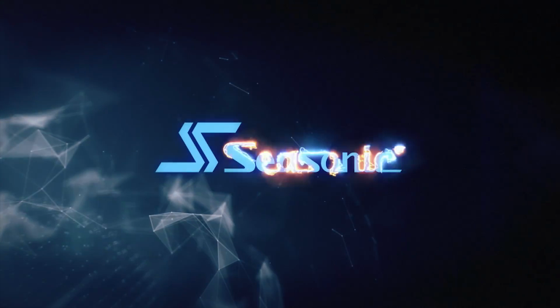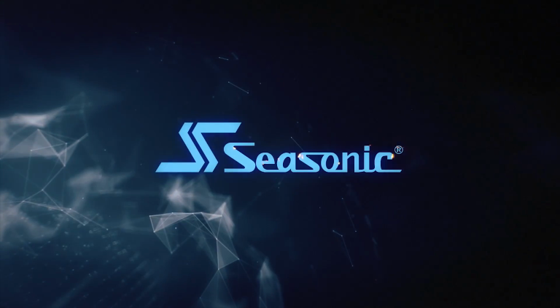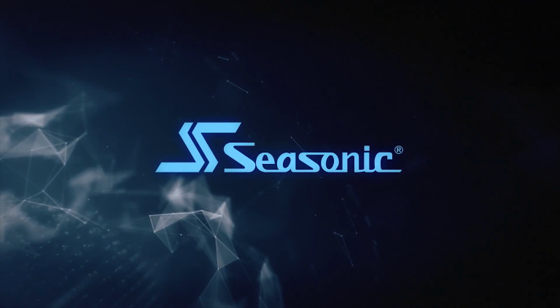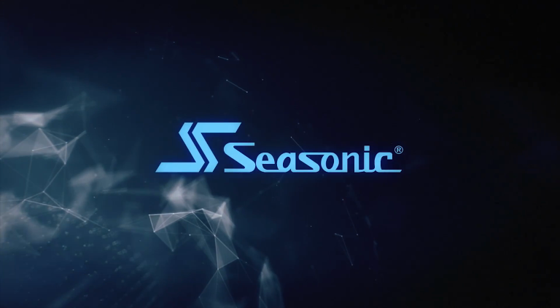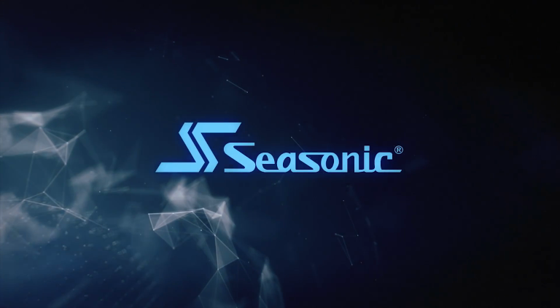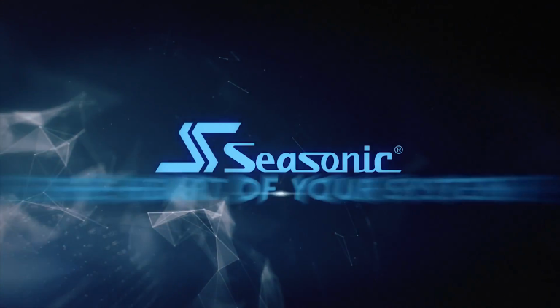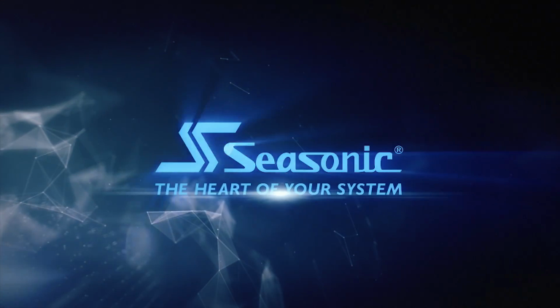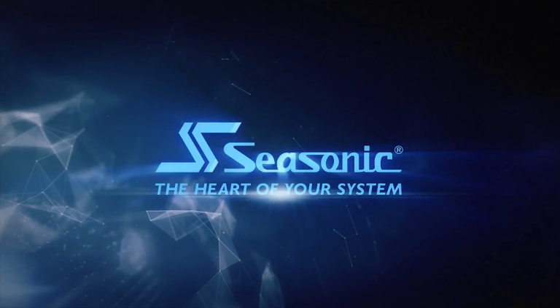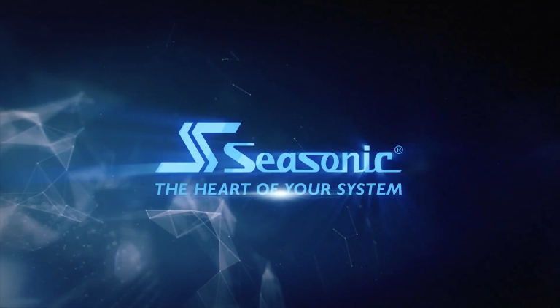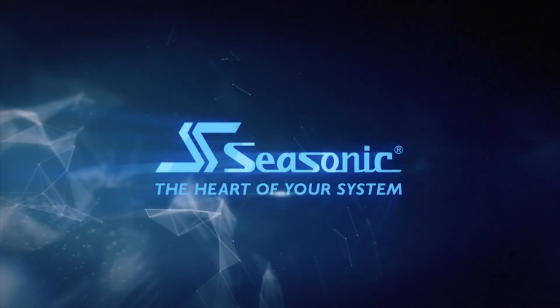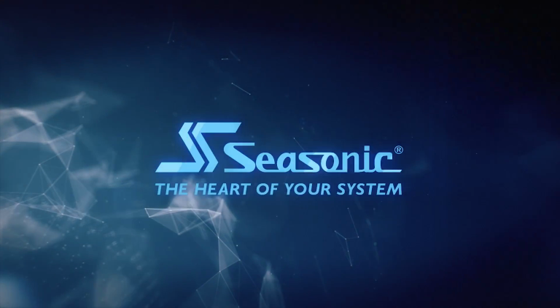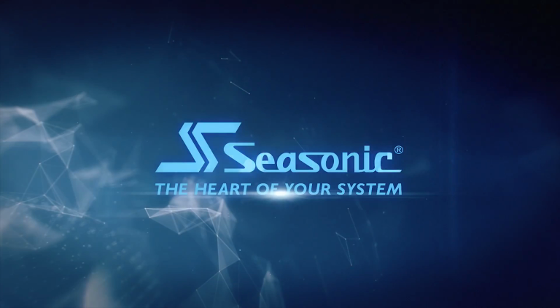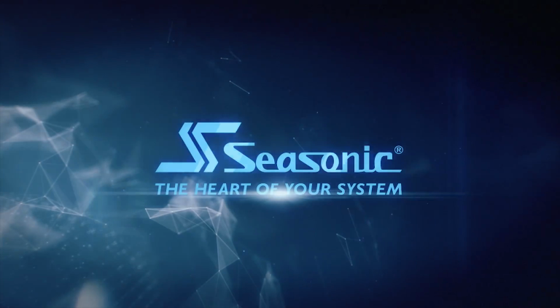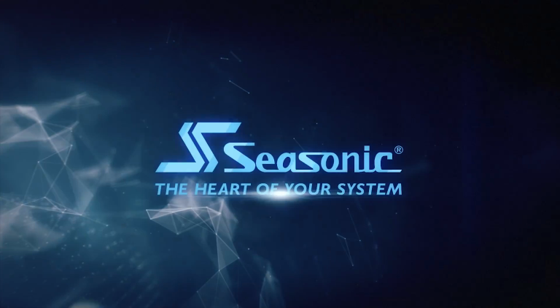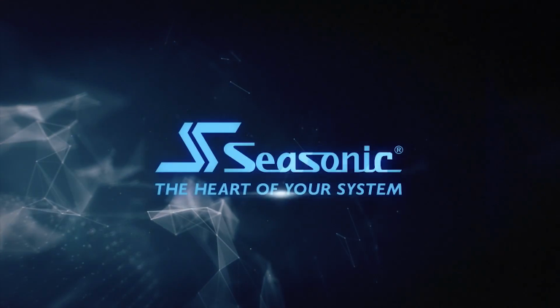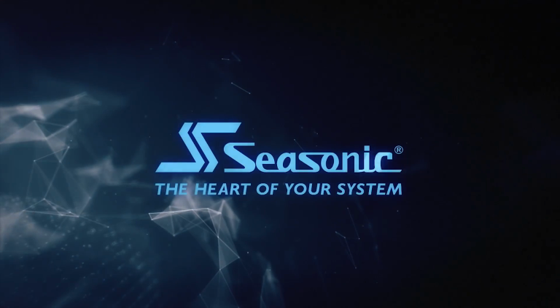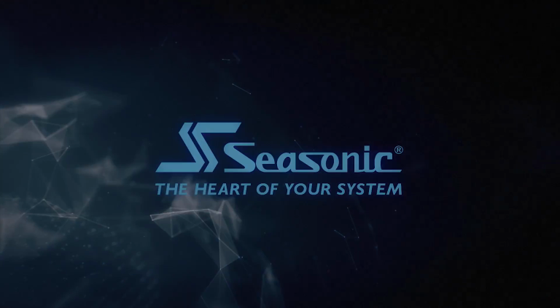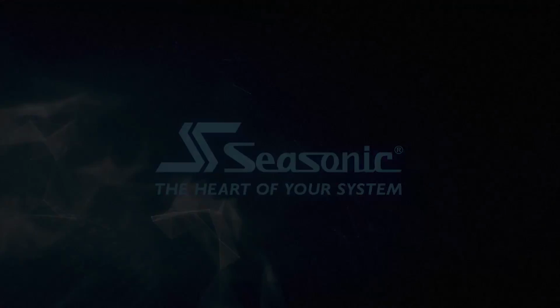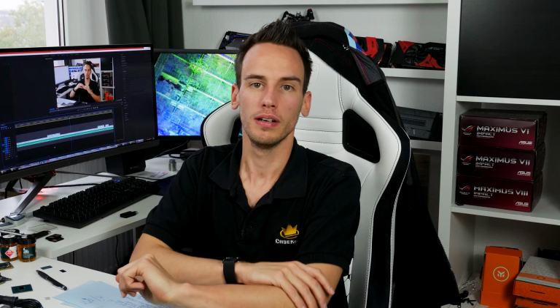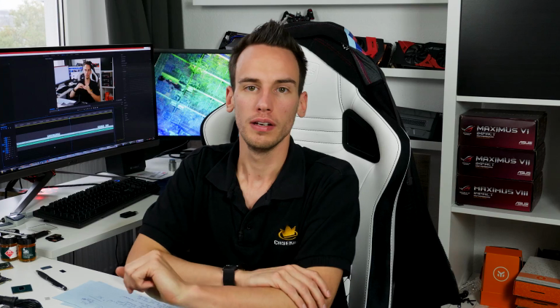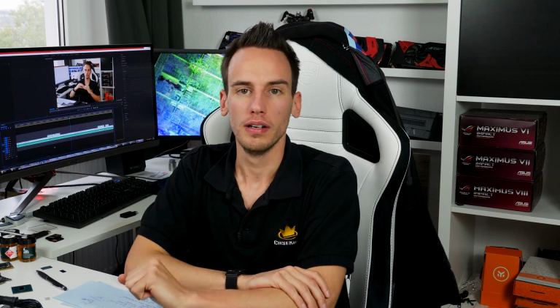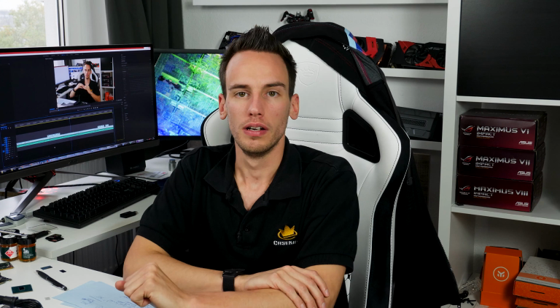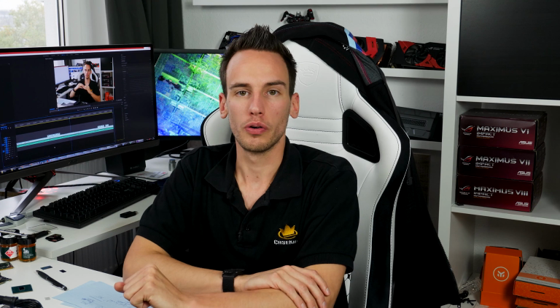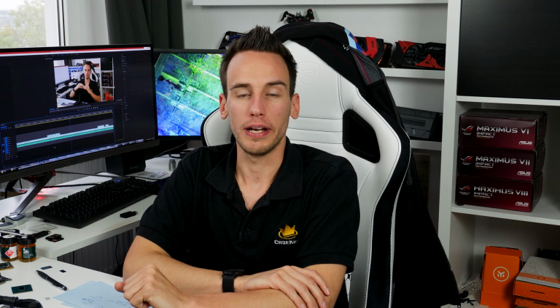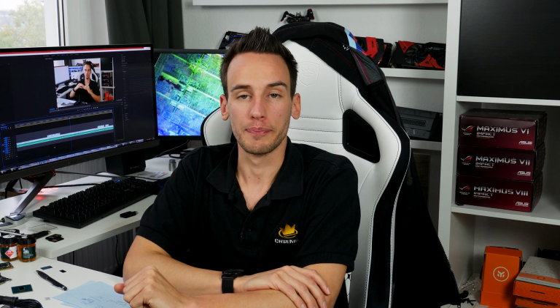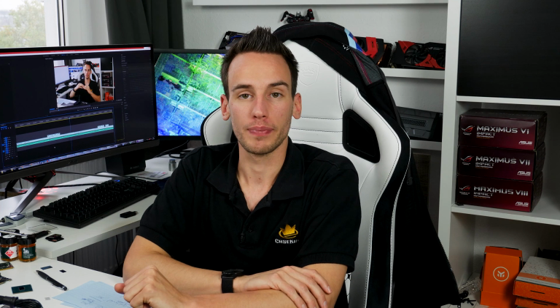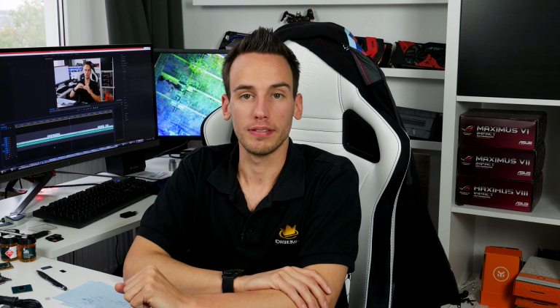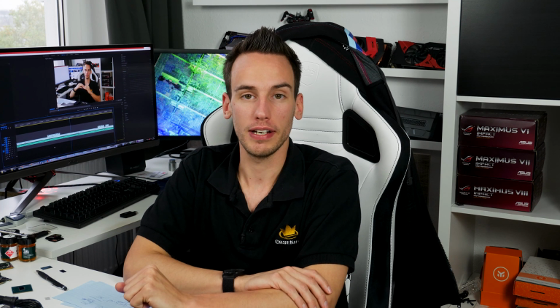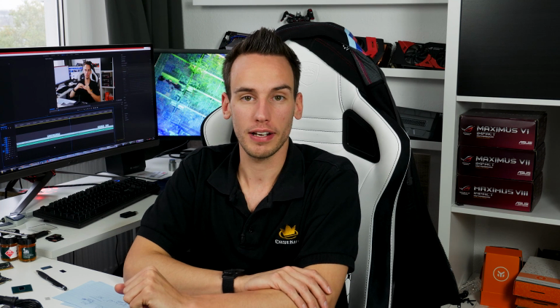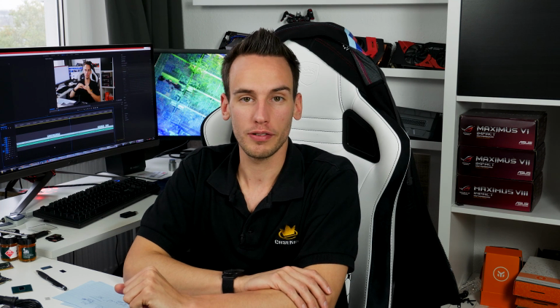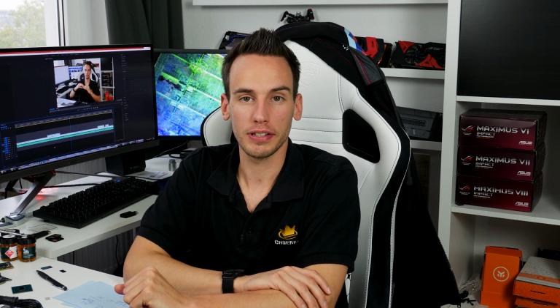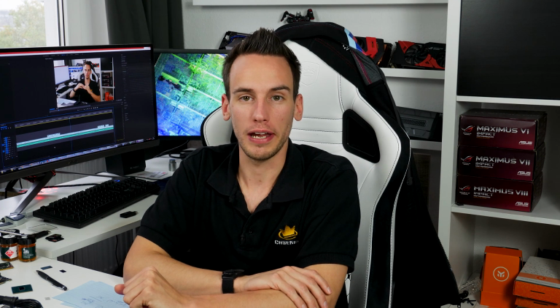SeeSonic, the heart of your system. Okay, 9900K.